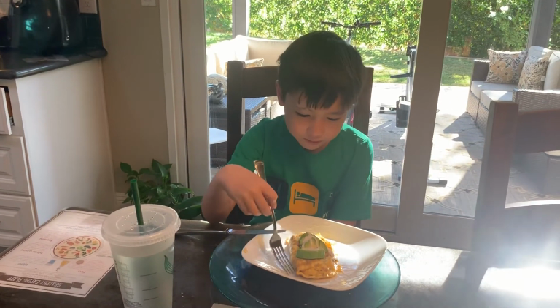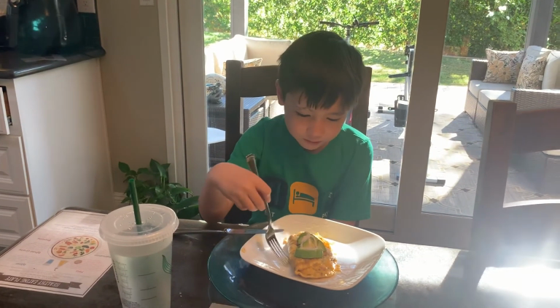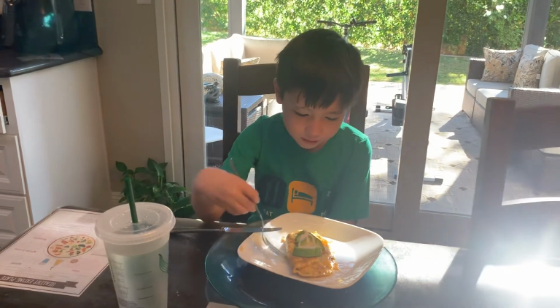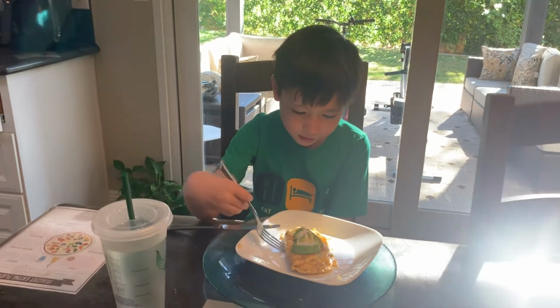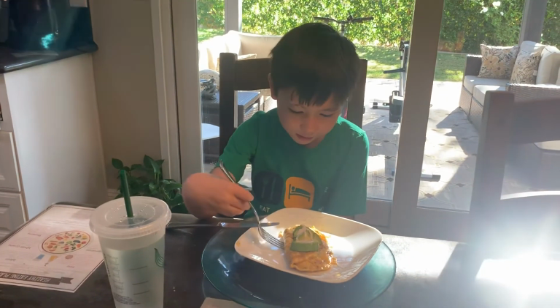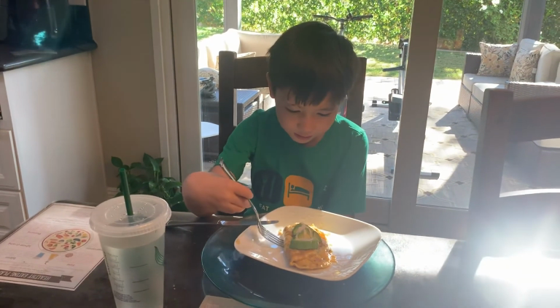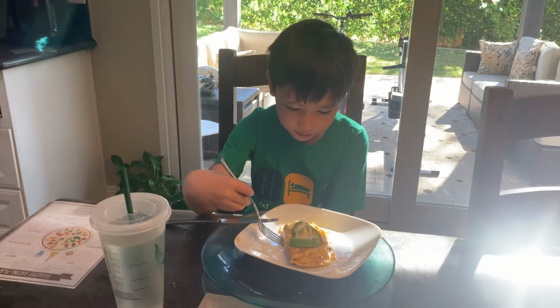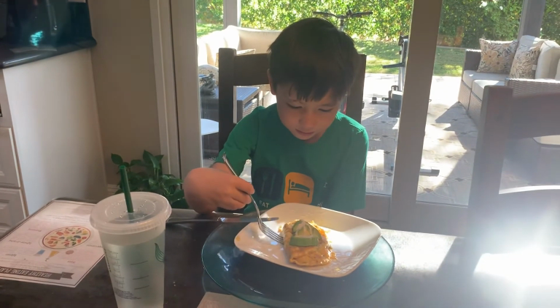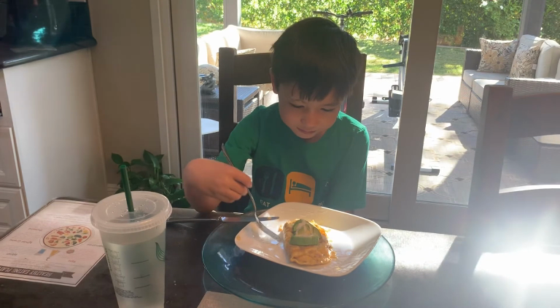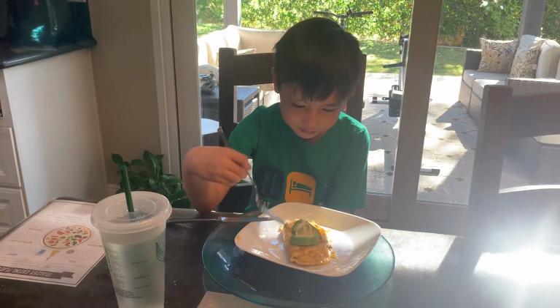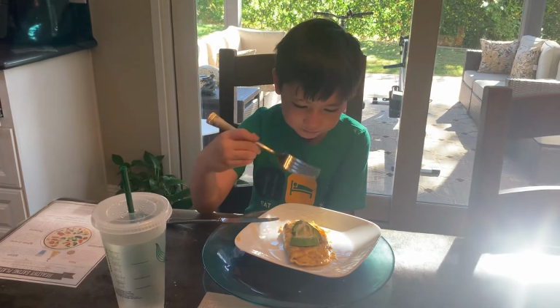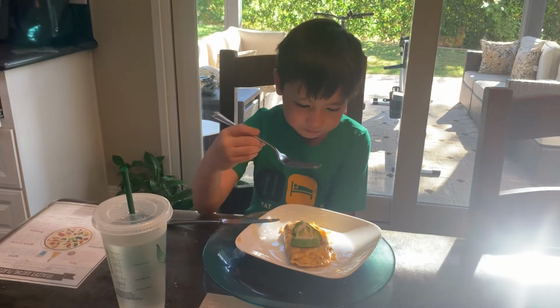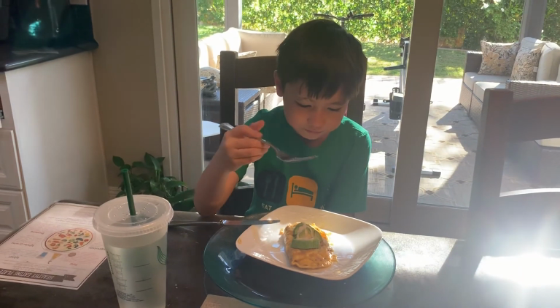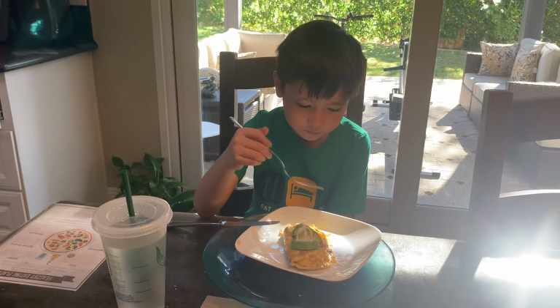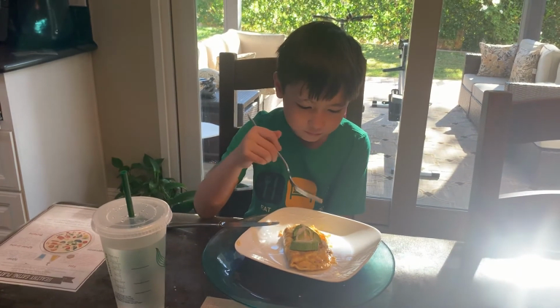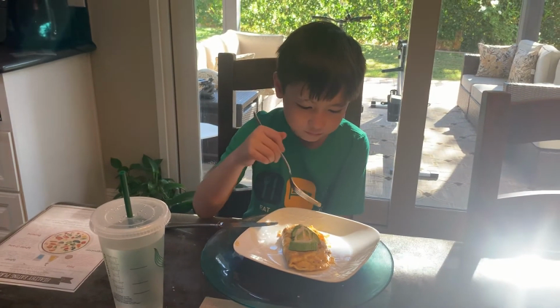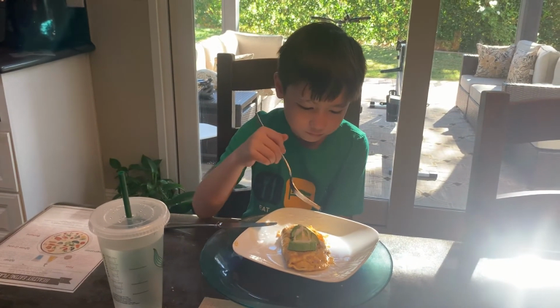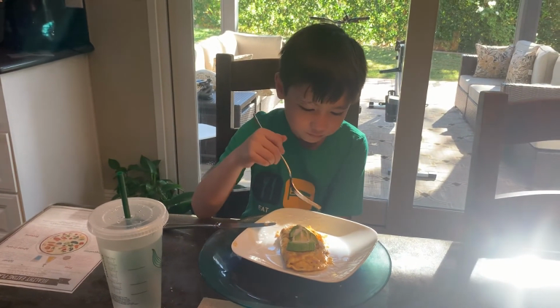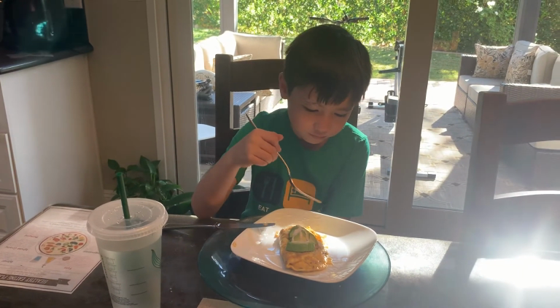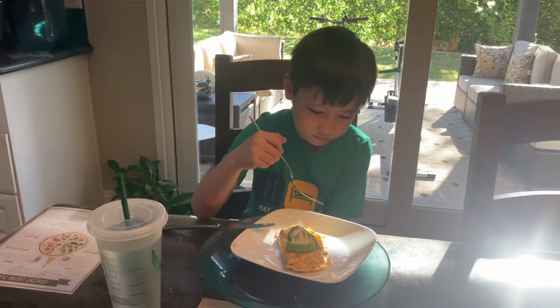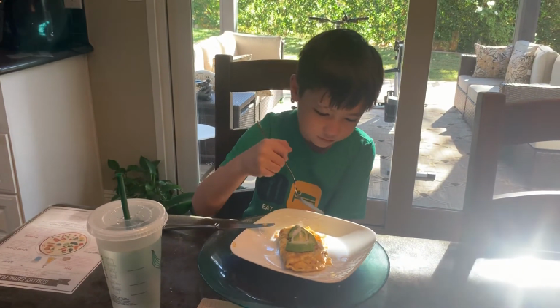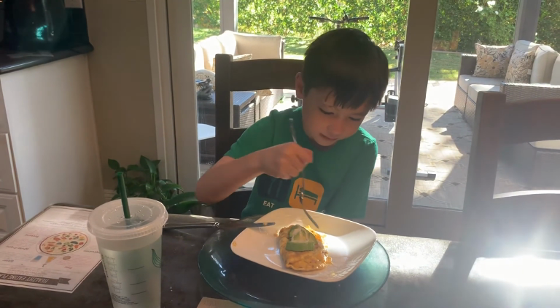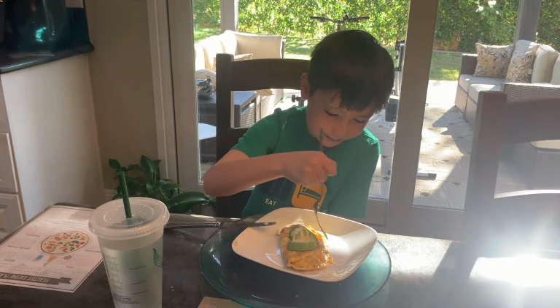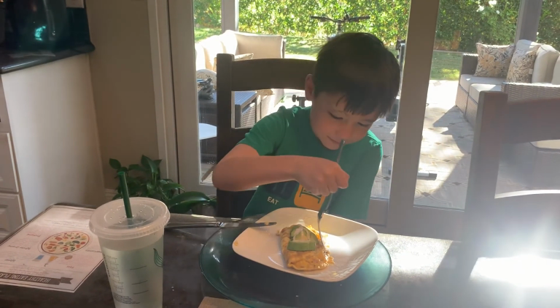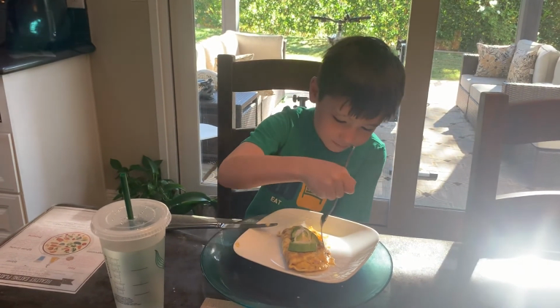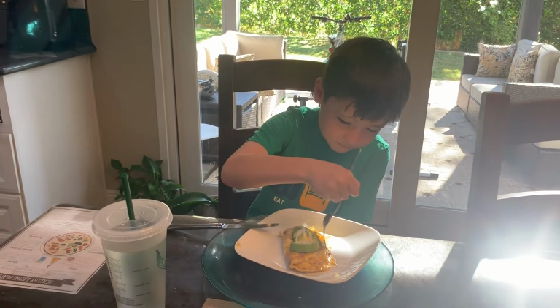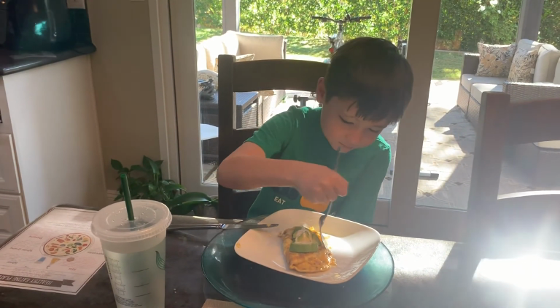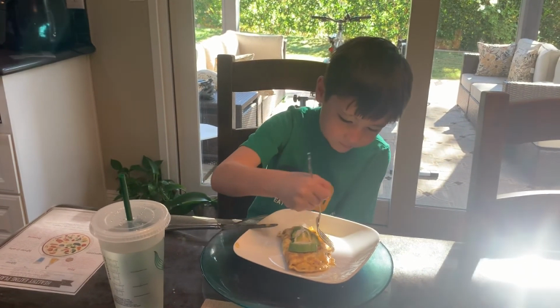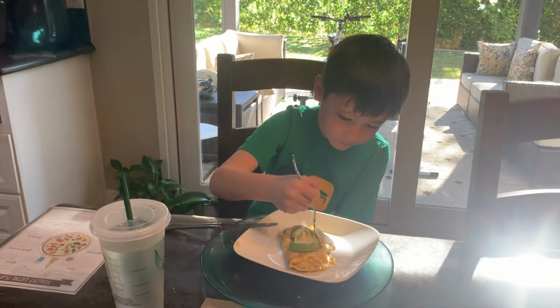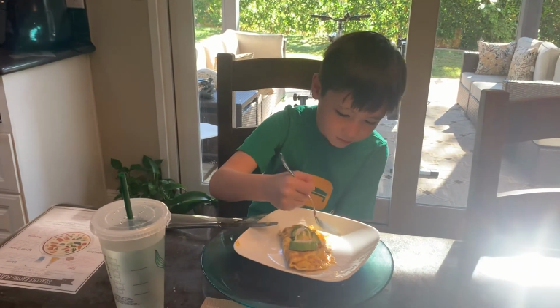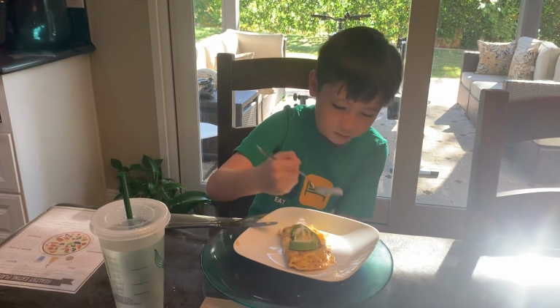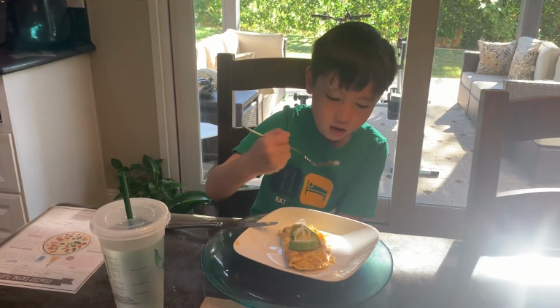Are you gonna eat it all? Yes. Okay, take it and eat. I'll see you next time.